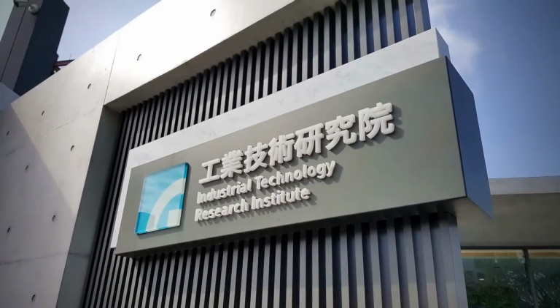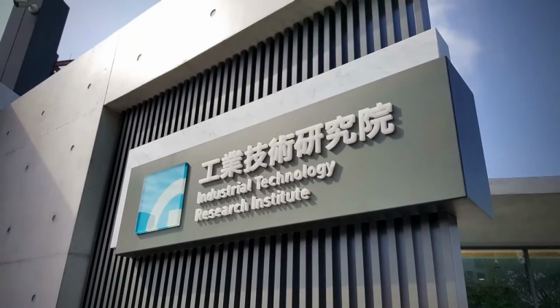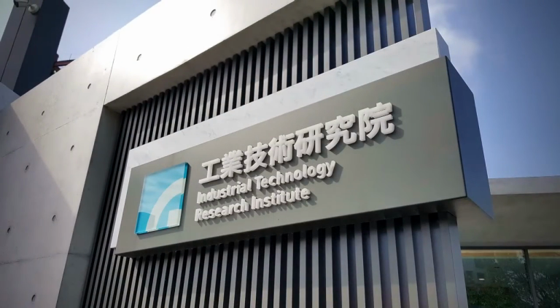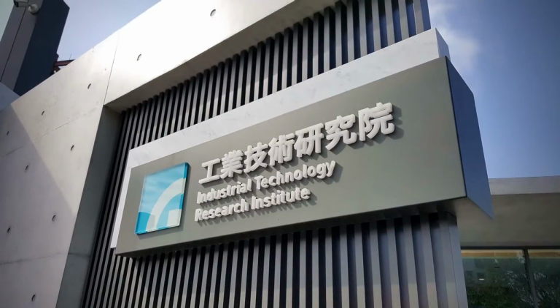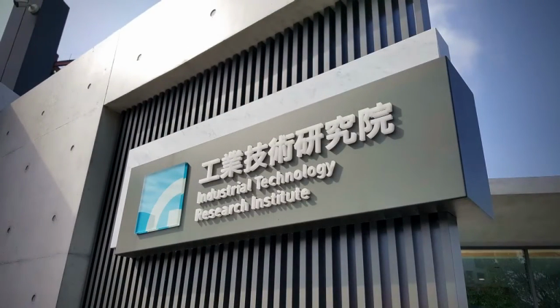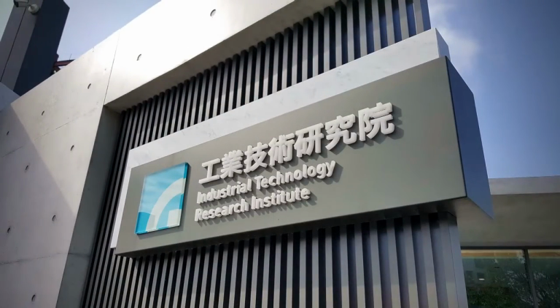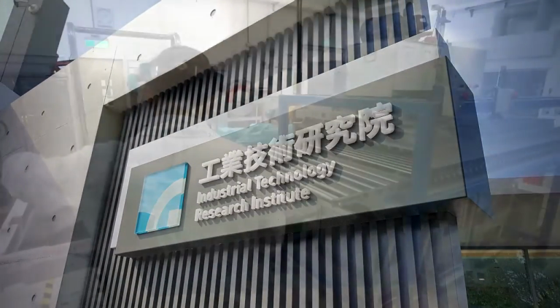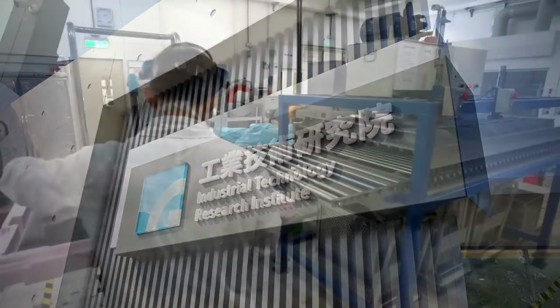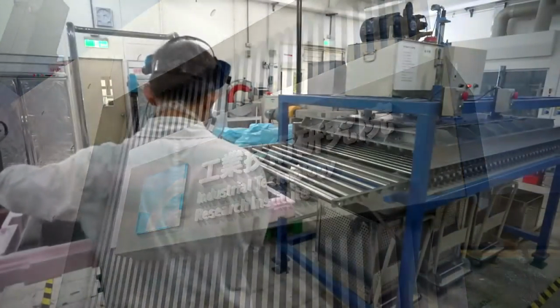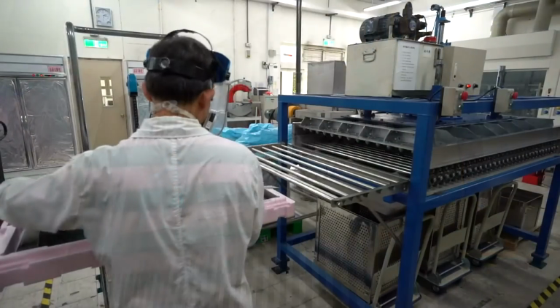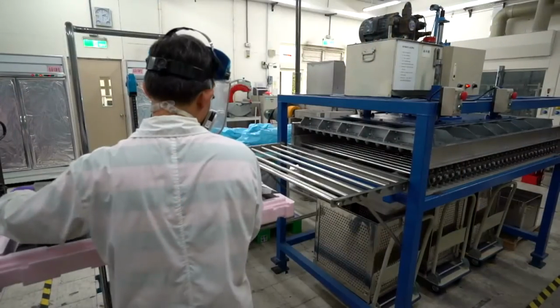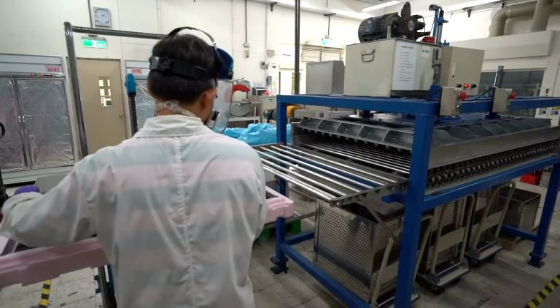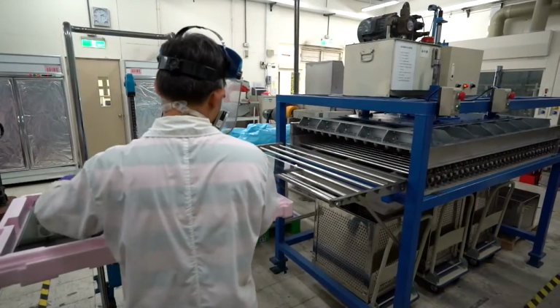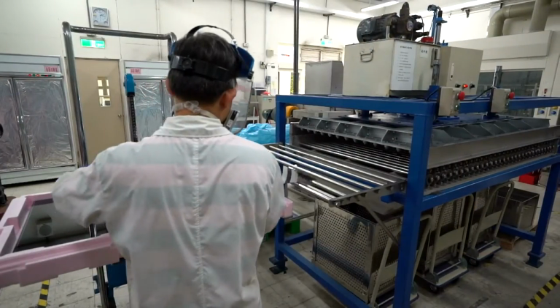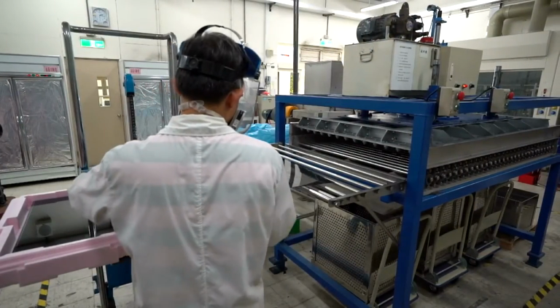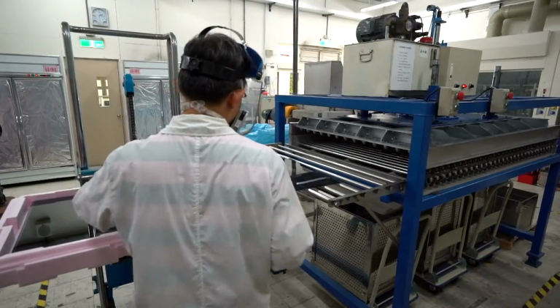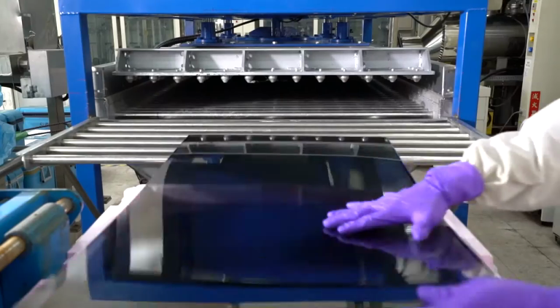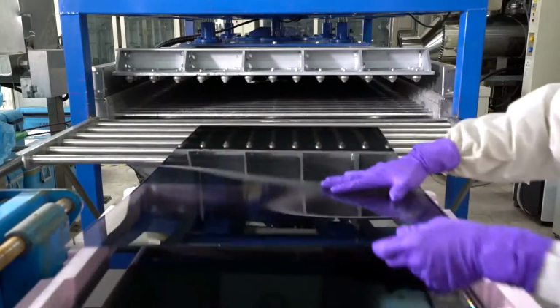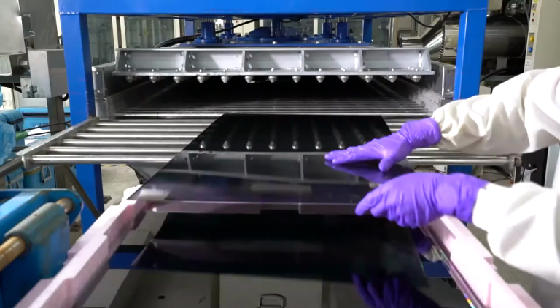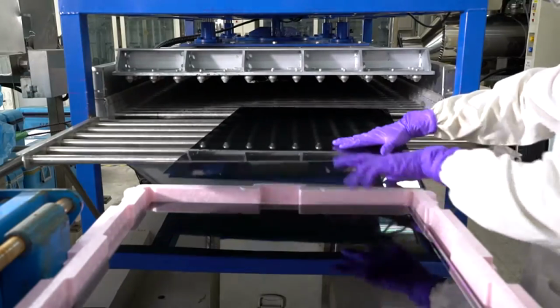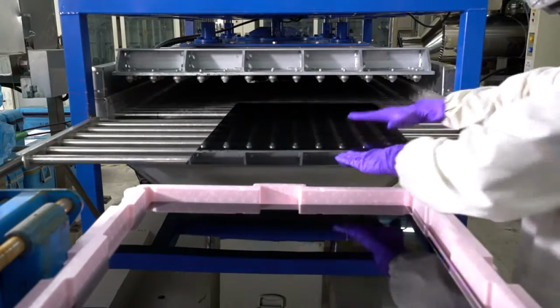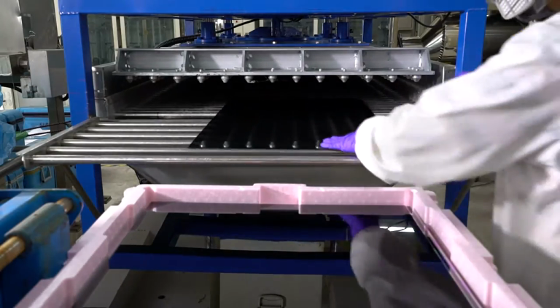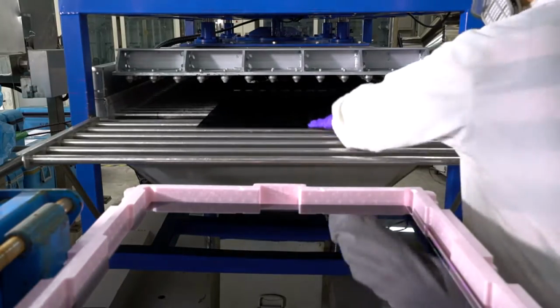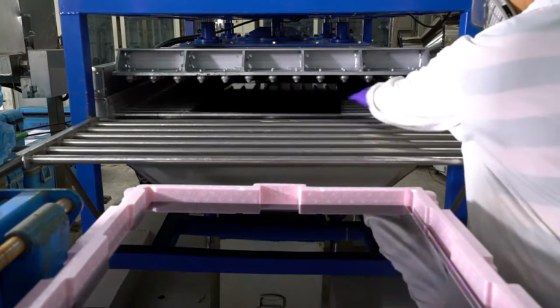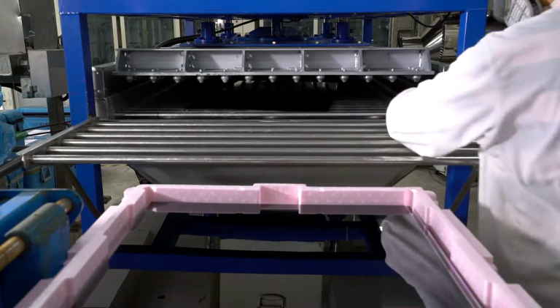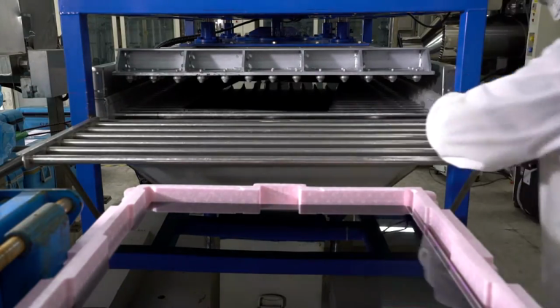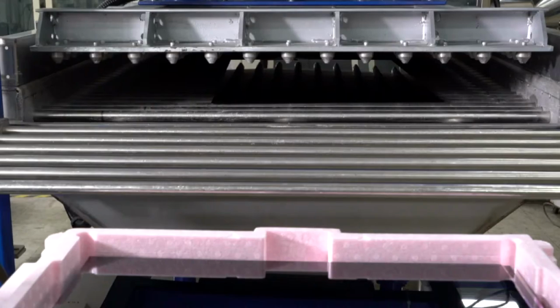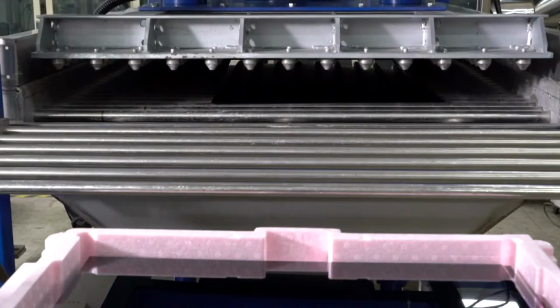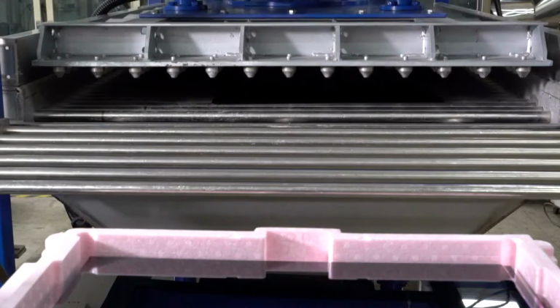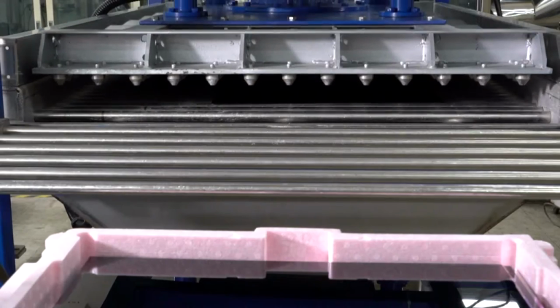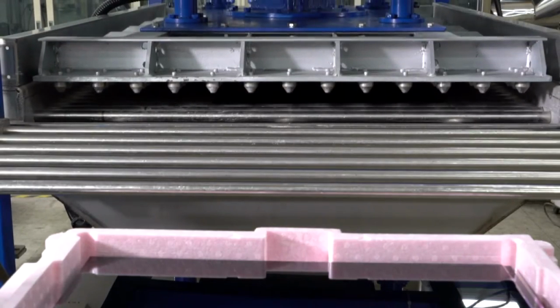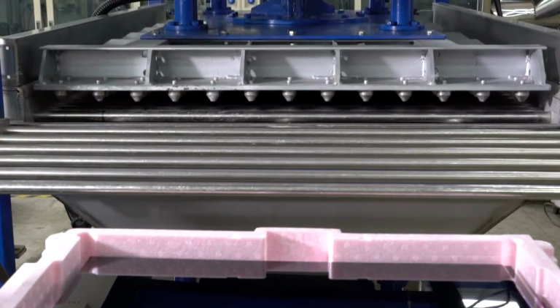eTree has developed the green glass adsorbent technology, an innovative method of handling and recycling waste LCD panels.